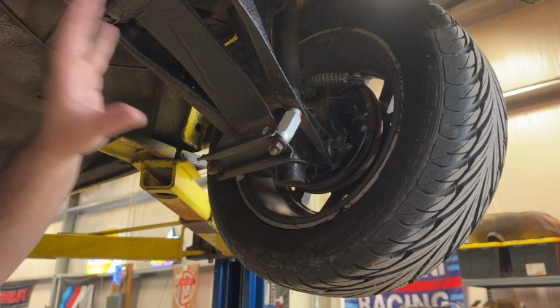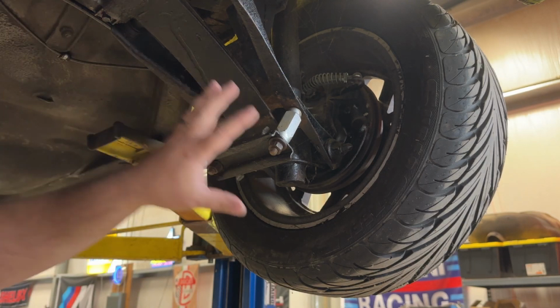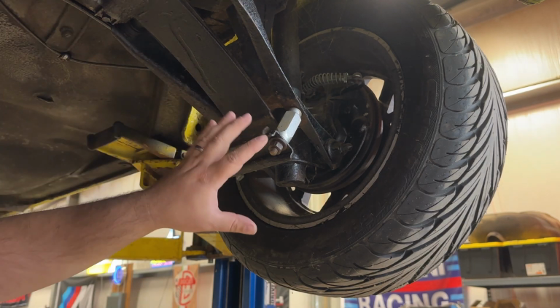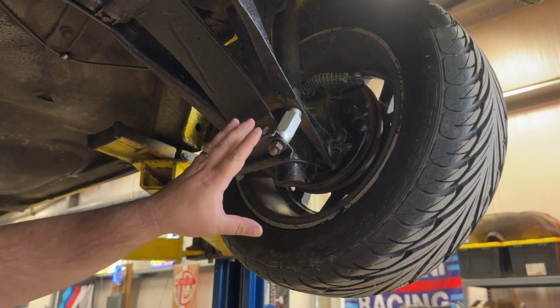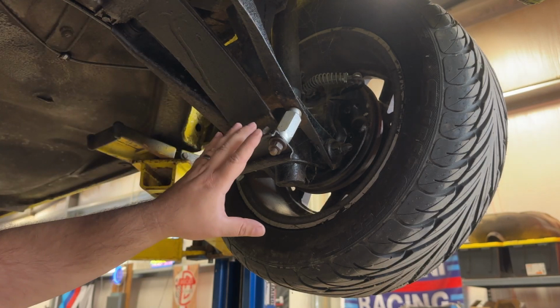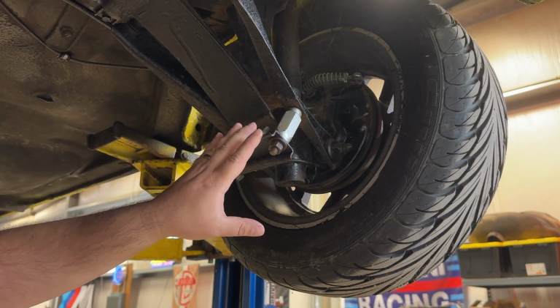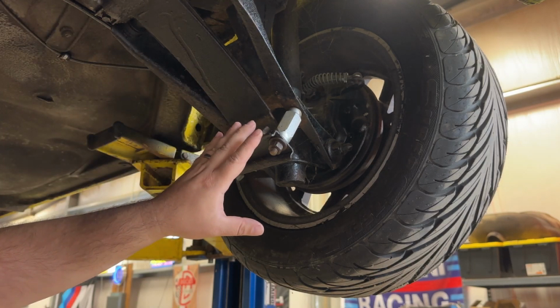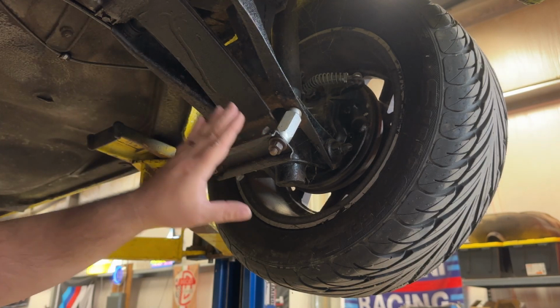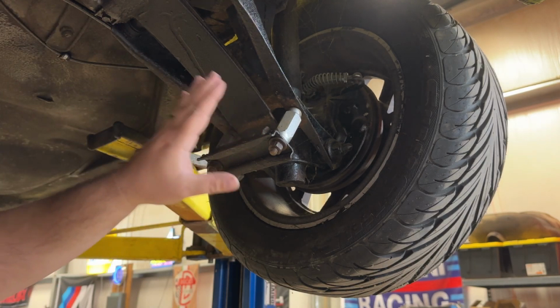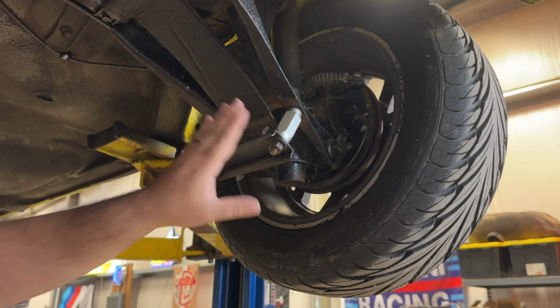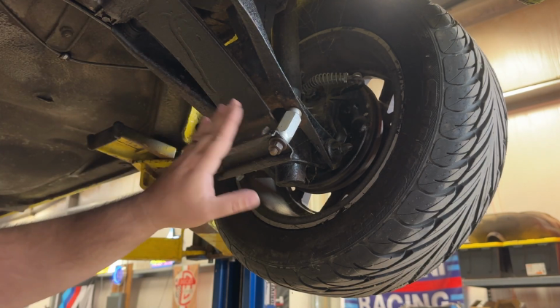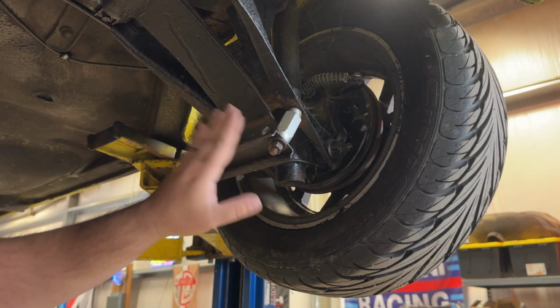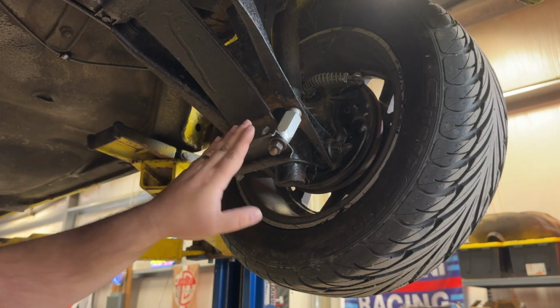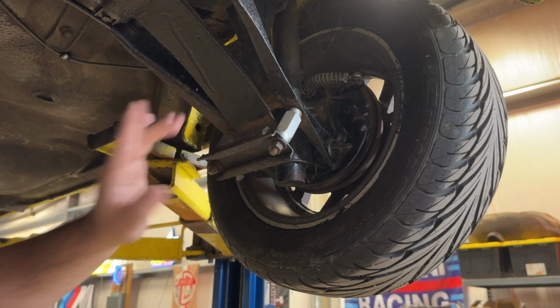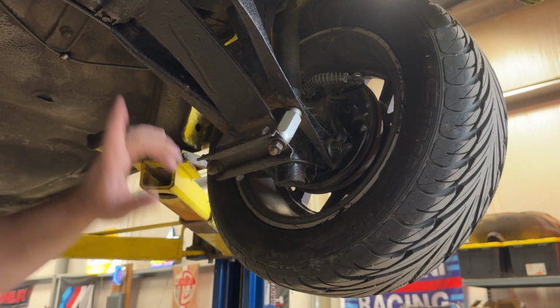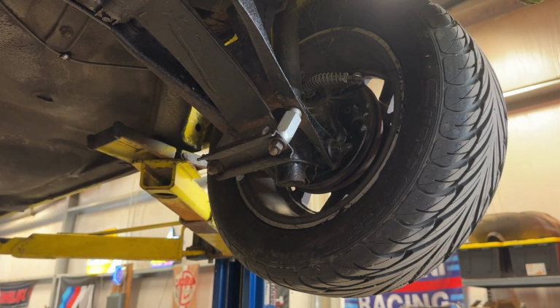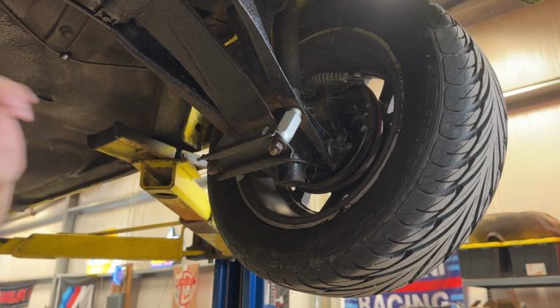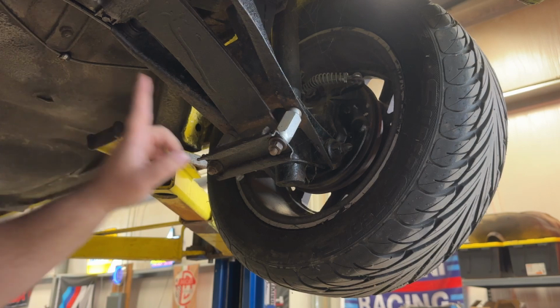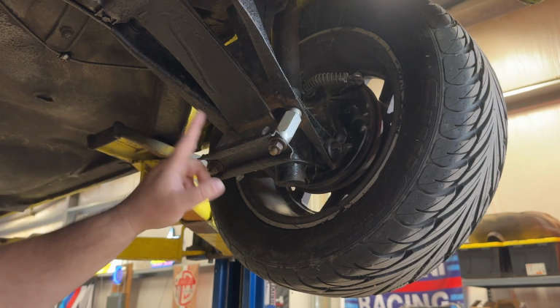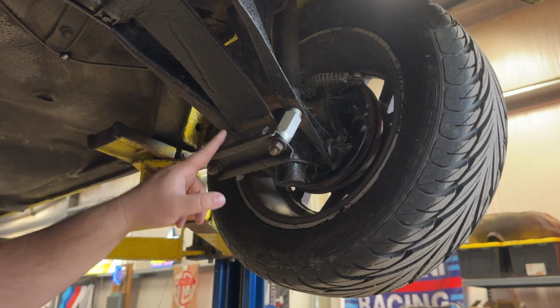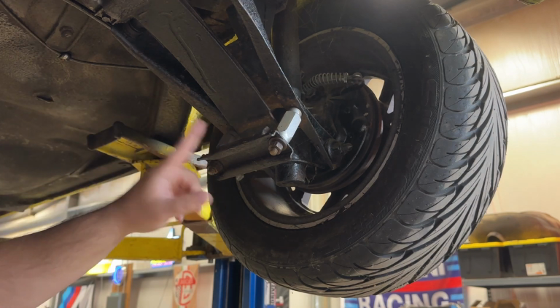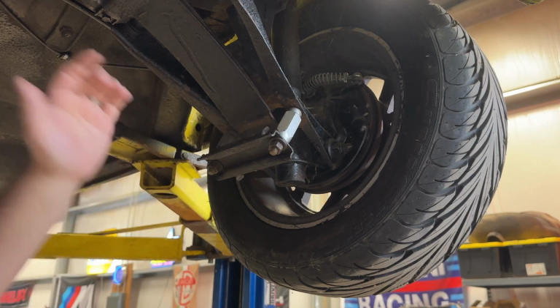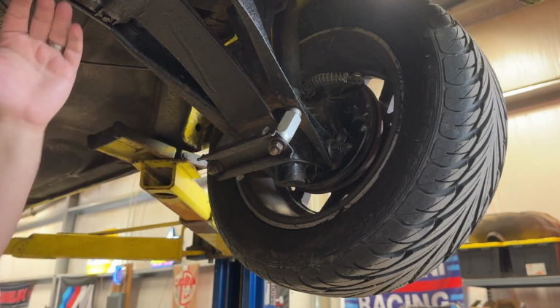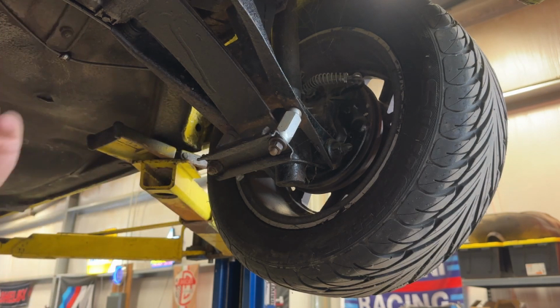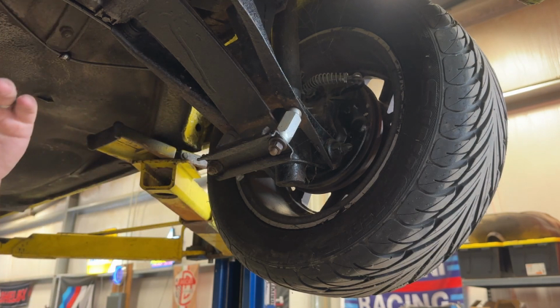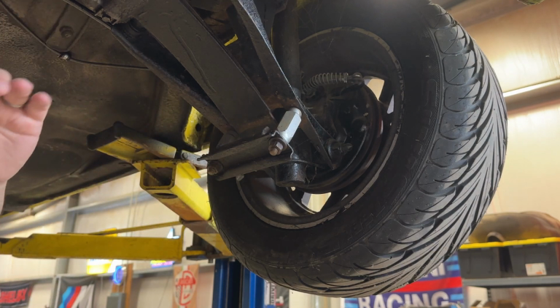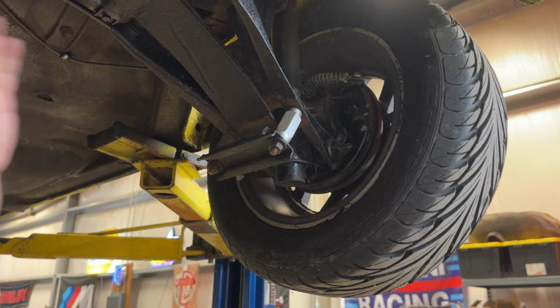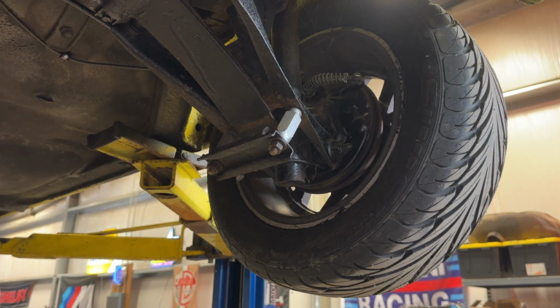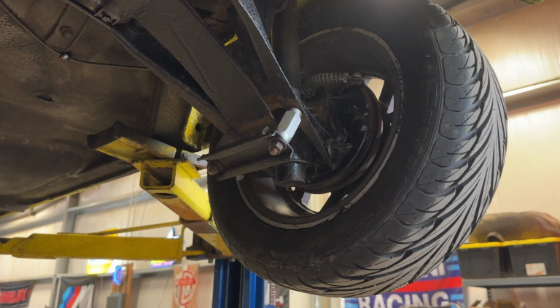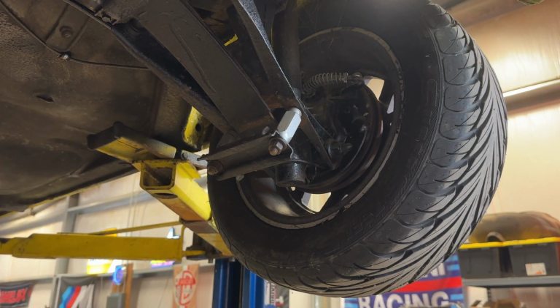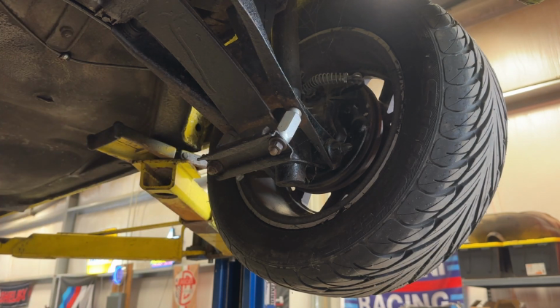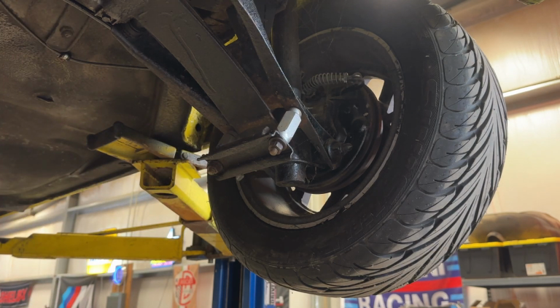I'll reinstall the perch and do that now, sped up. If you really want the details on how this was done, you can go to that earlier video where I originally lowered the rear of this car.